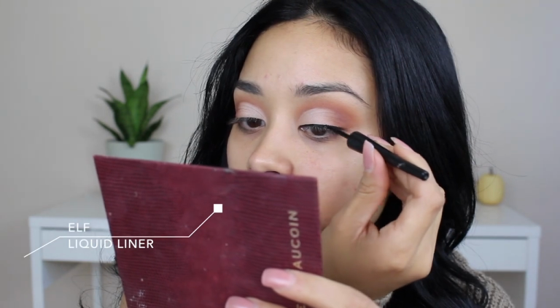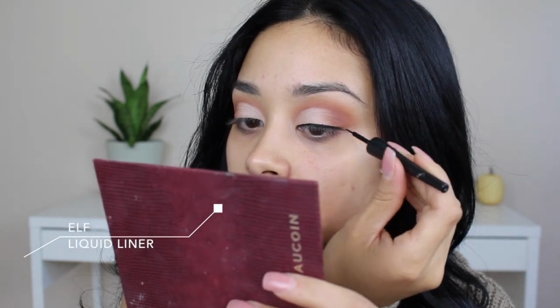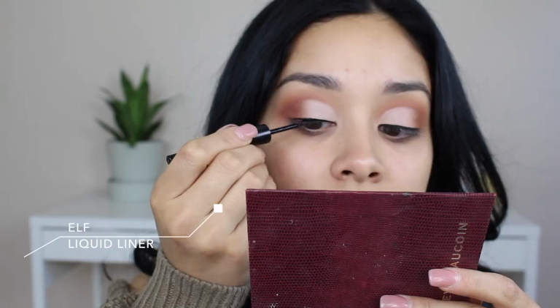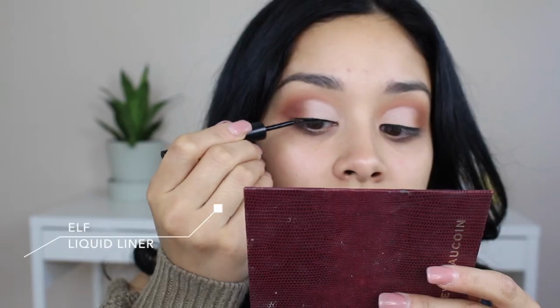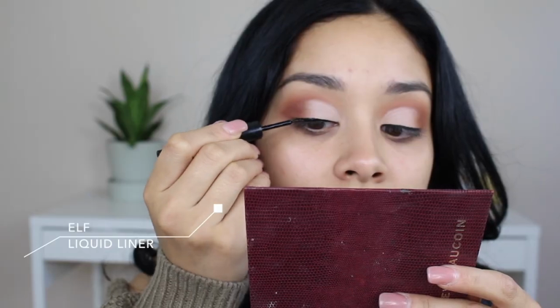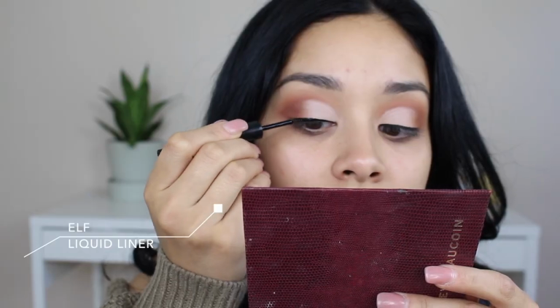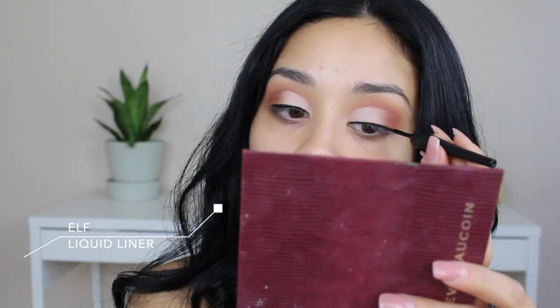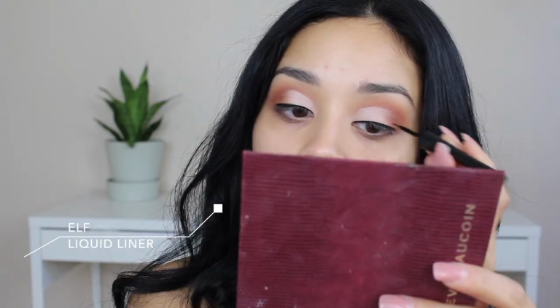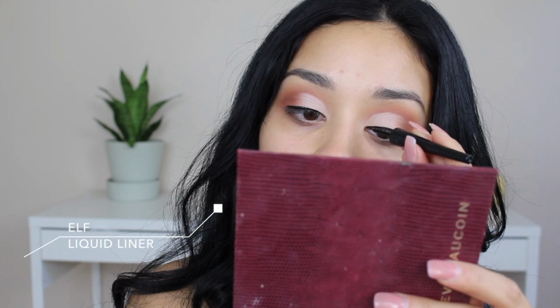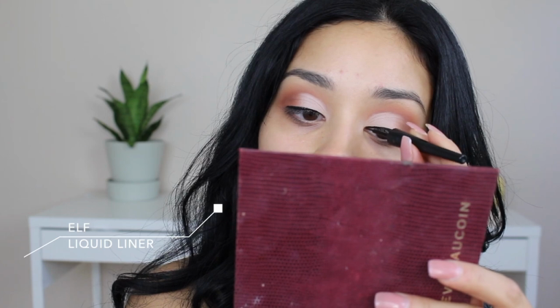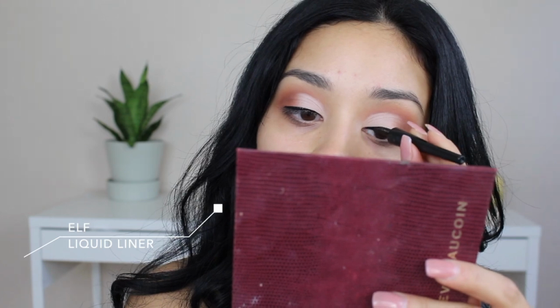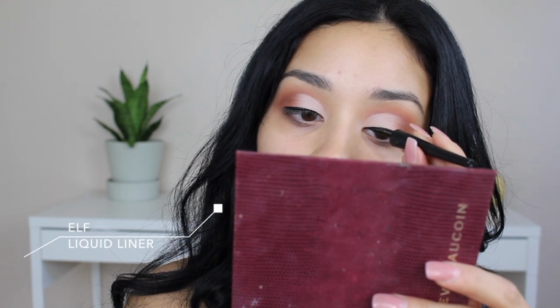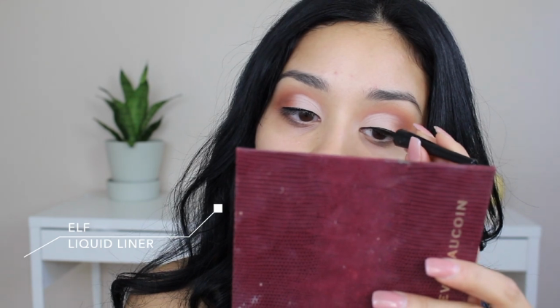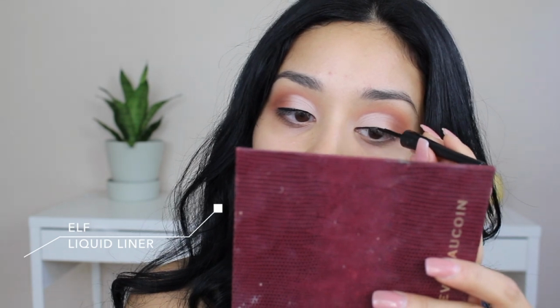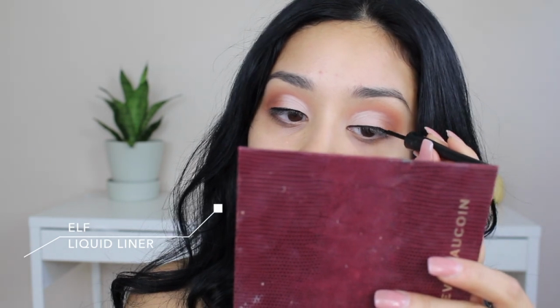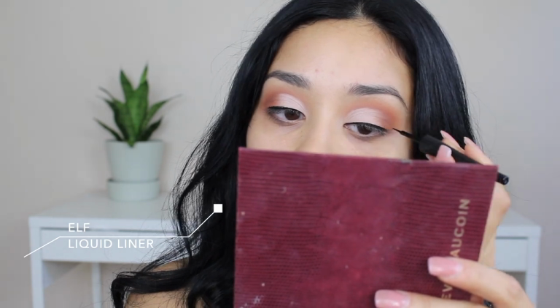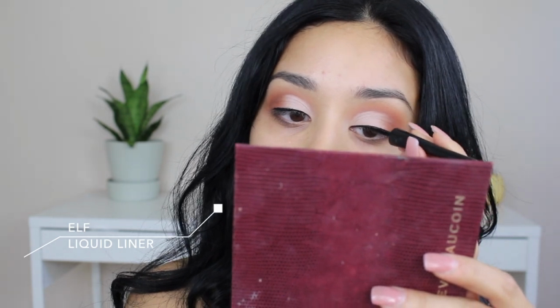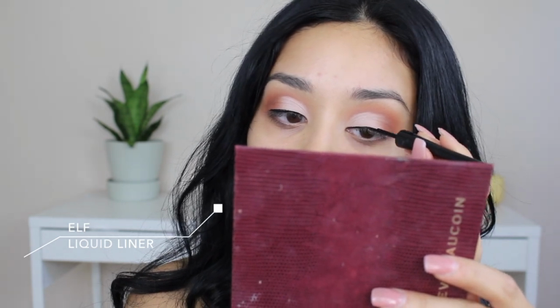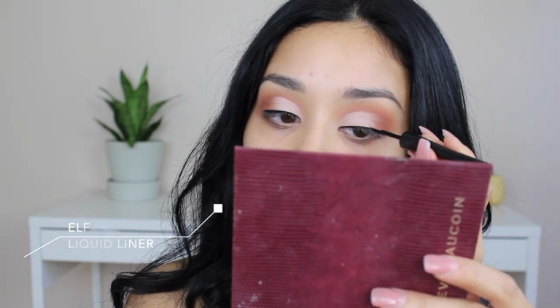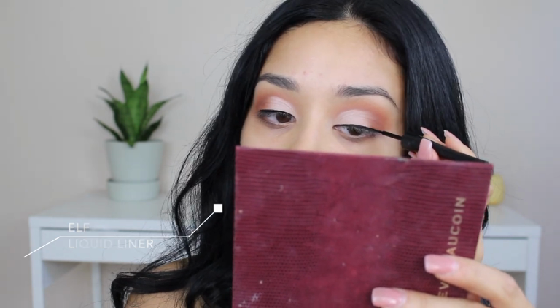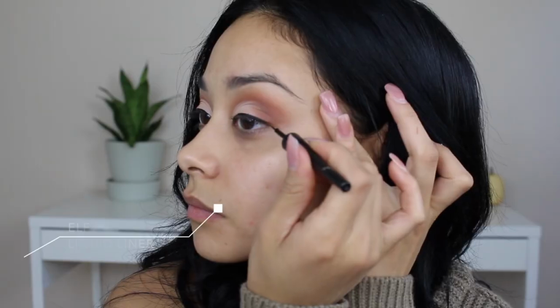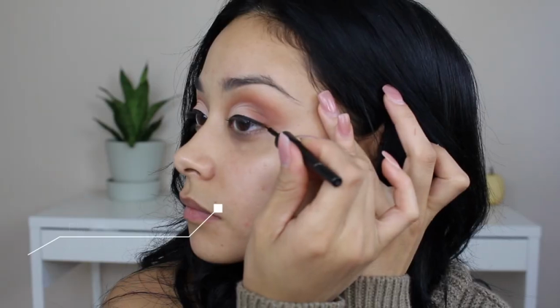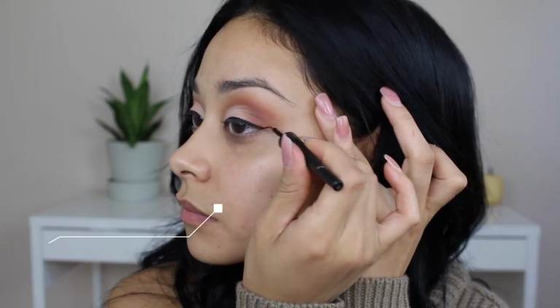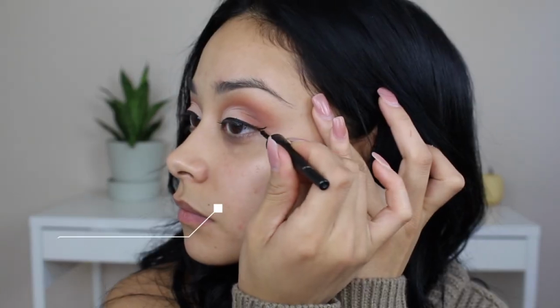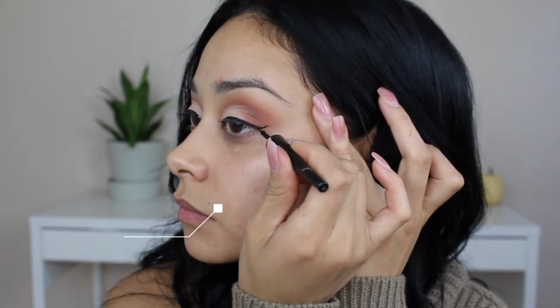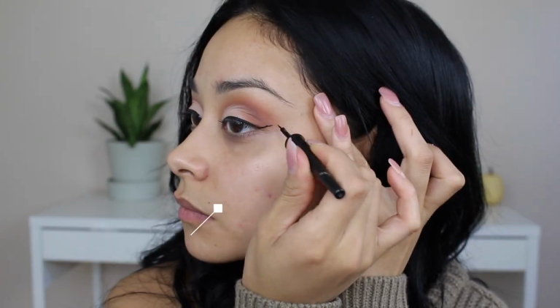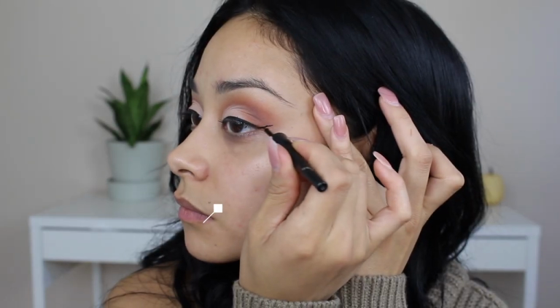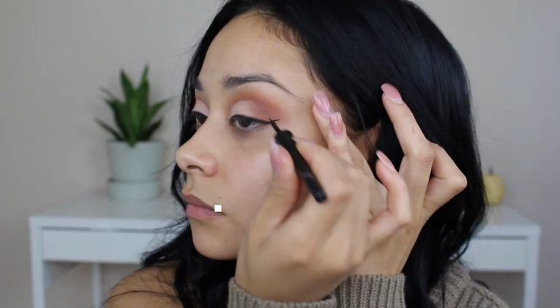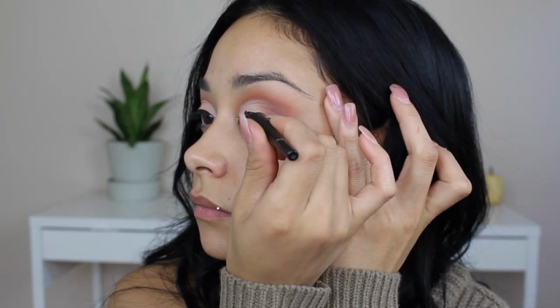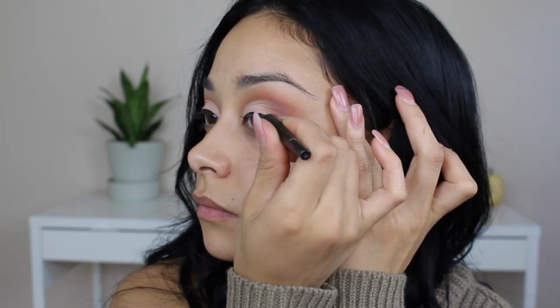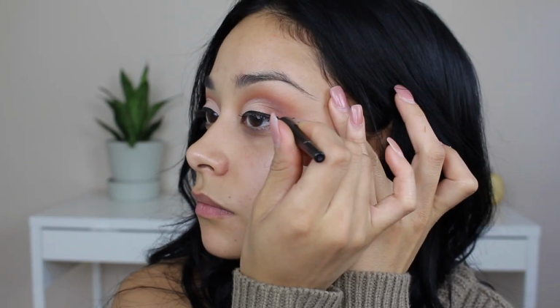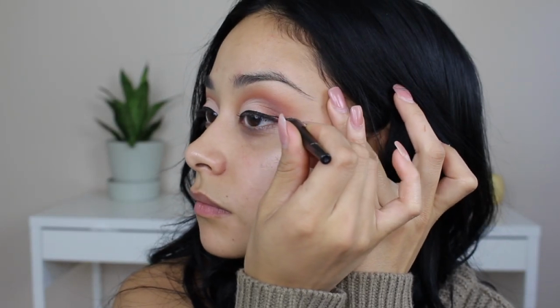I really like this eyeliner — the only downside is that it's not waterproof, but I do like how it applies my wing.